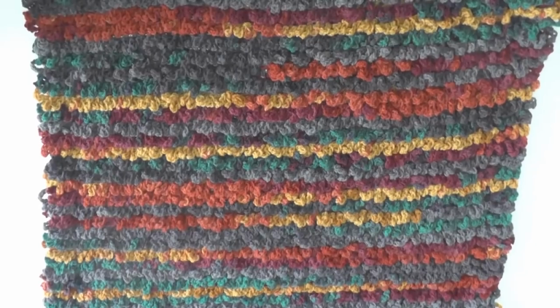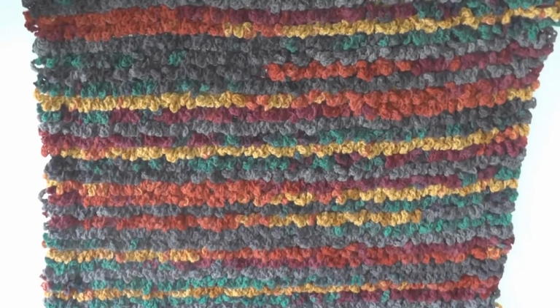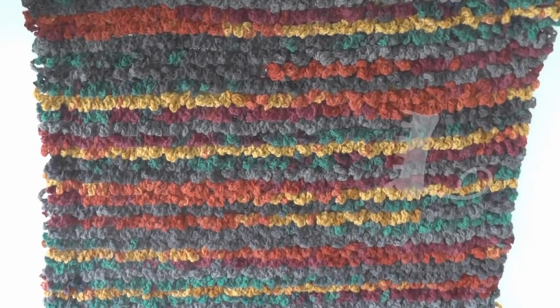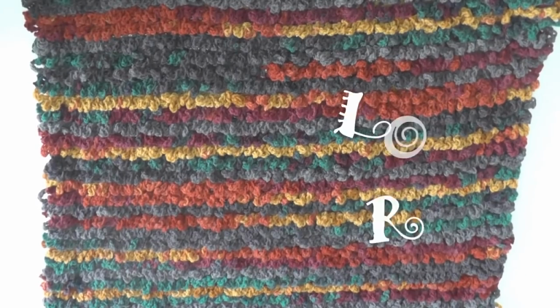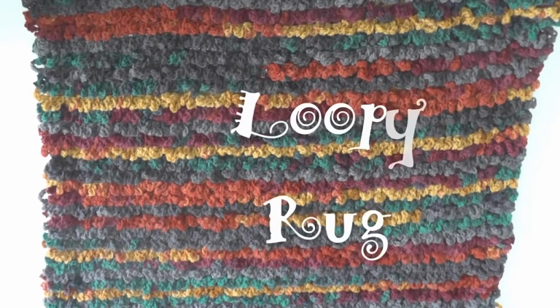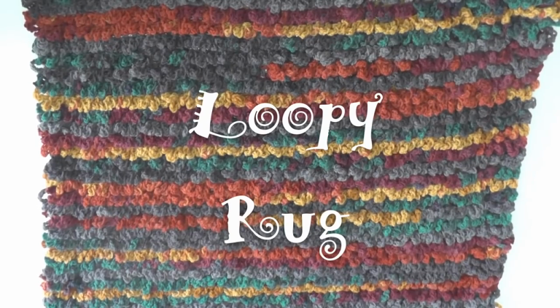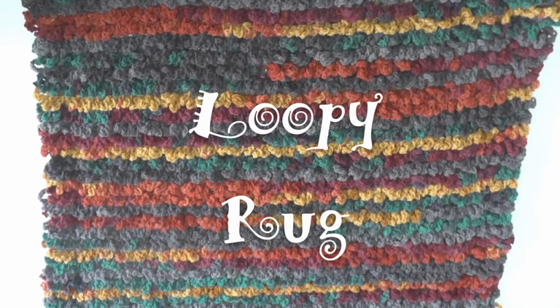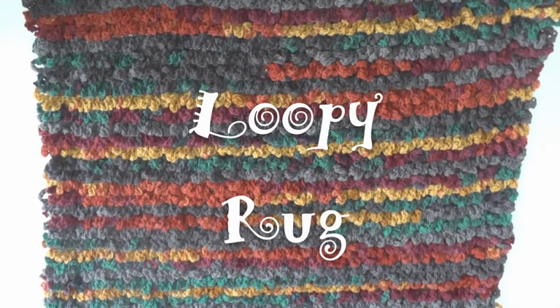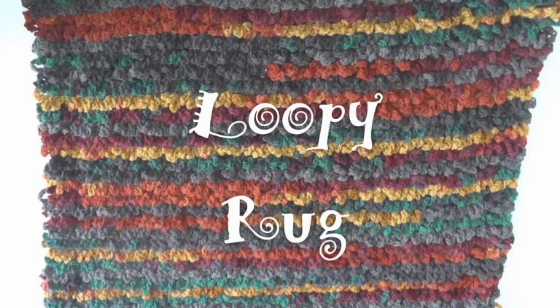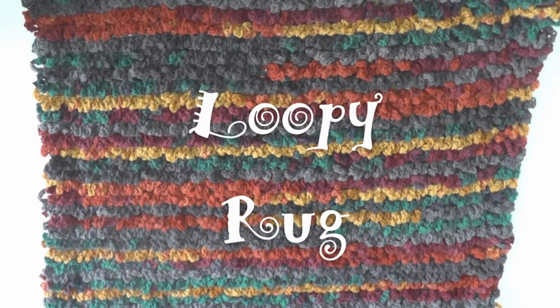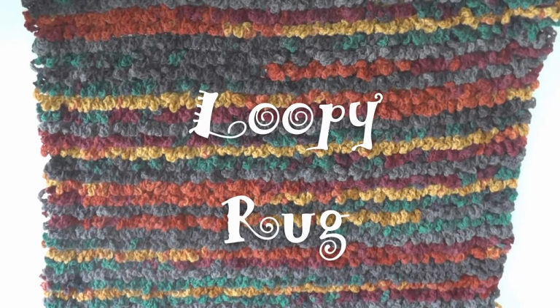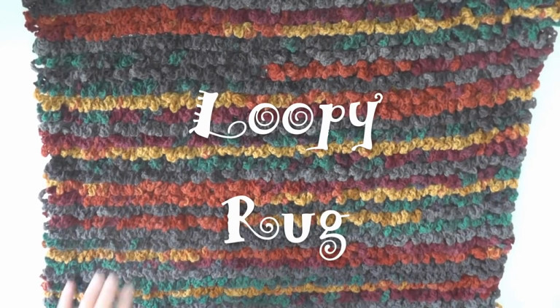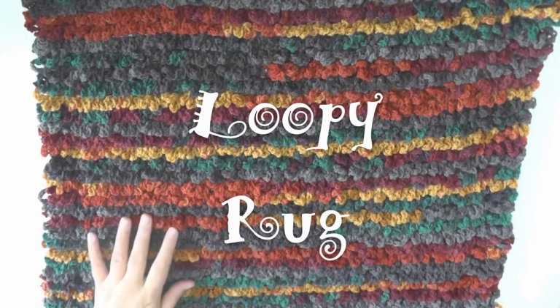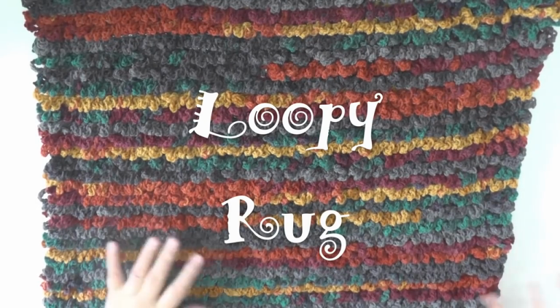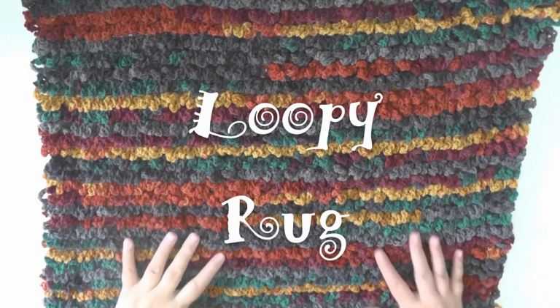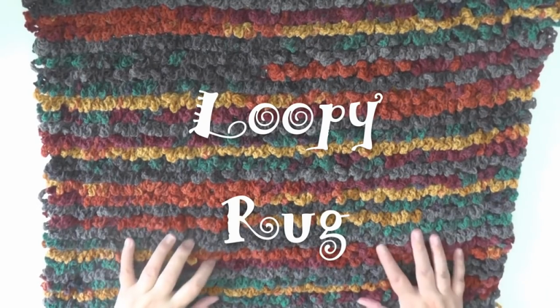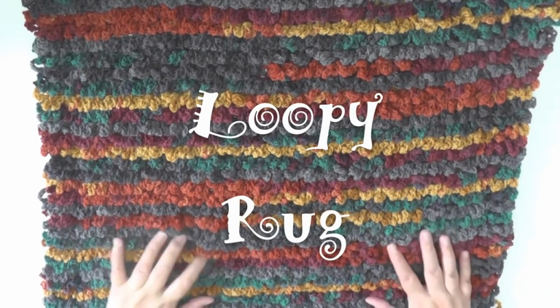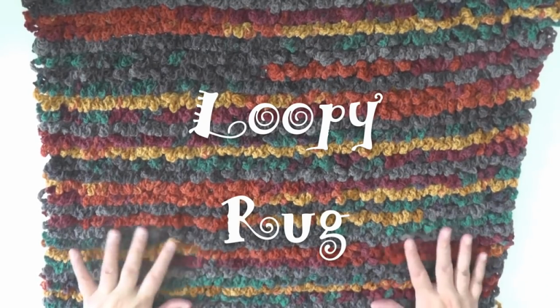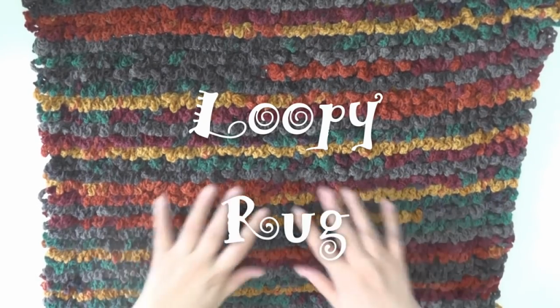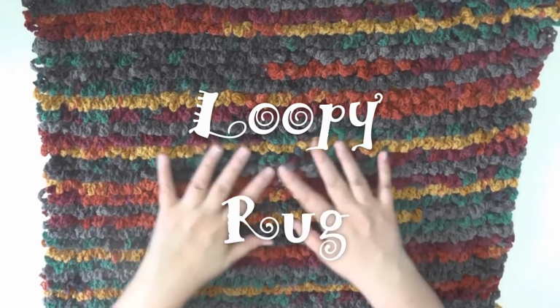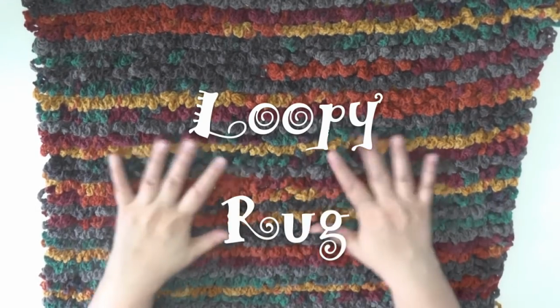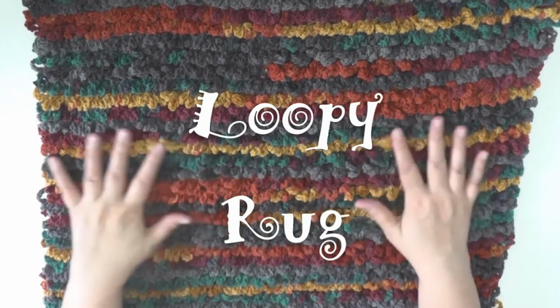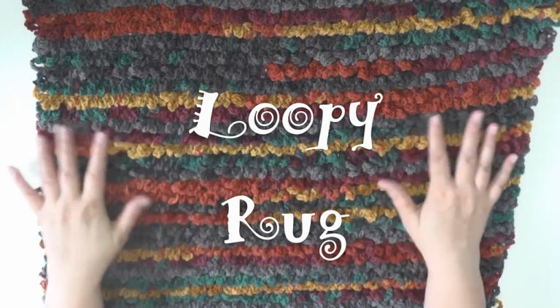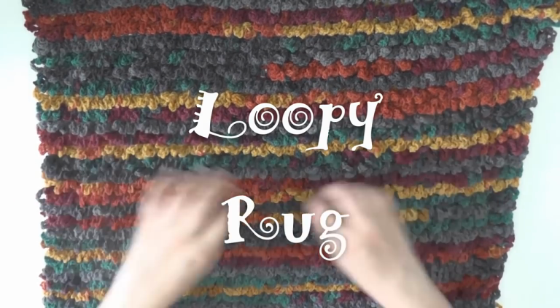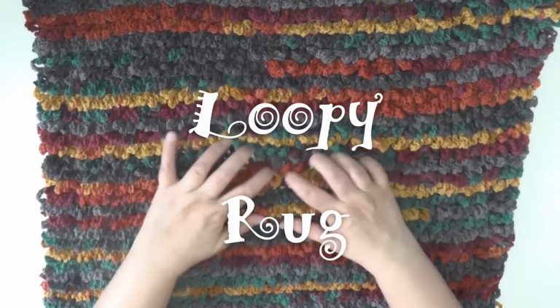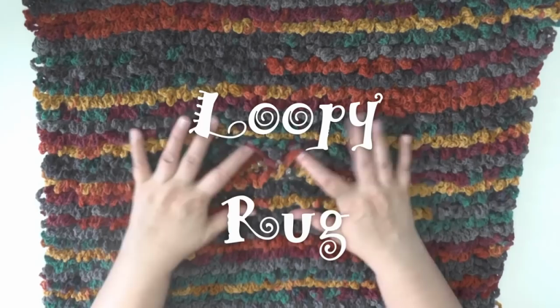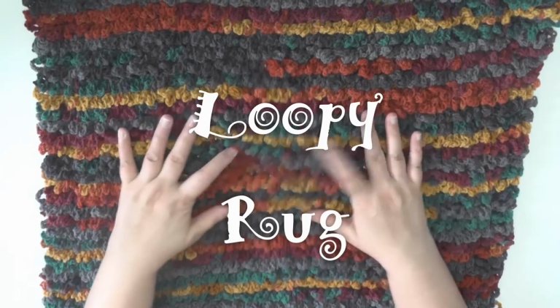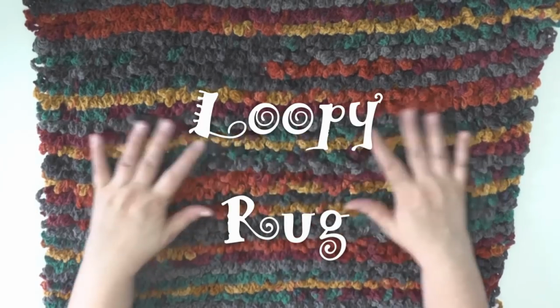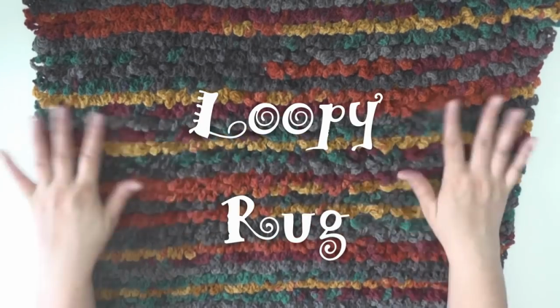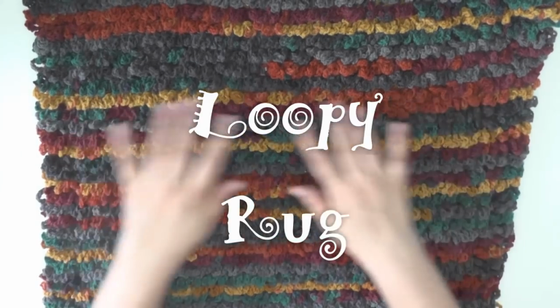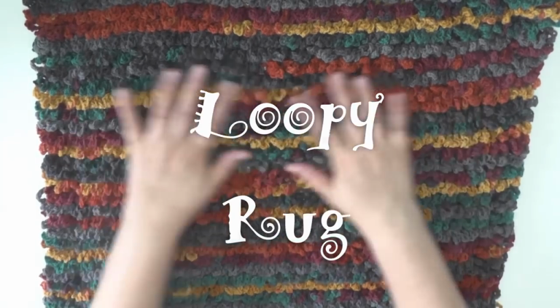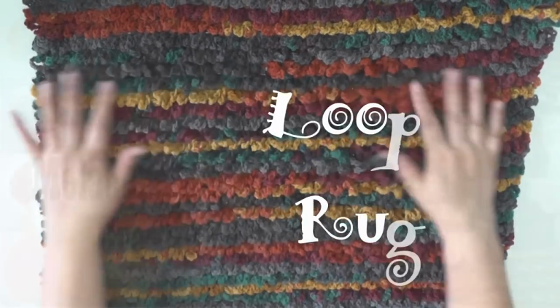Hi guys, this is going to be the tutorial that's going to show you how to make this rug. It's a very textured rug.